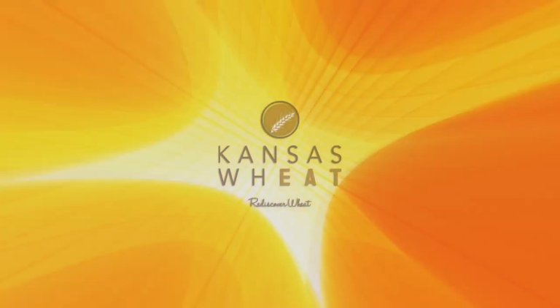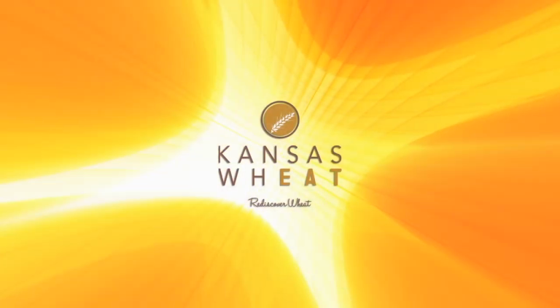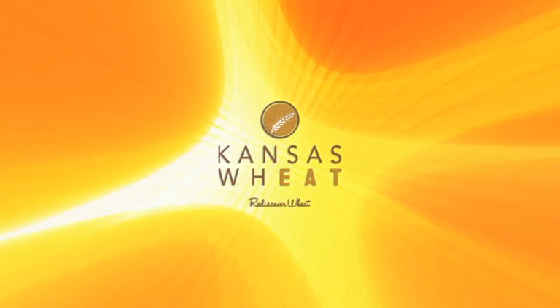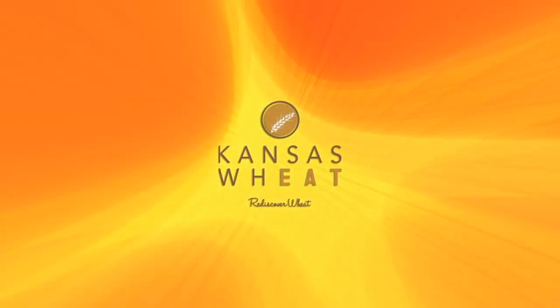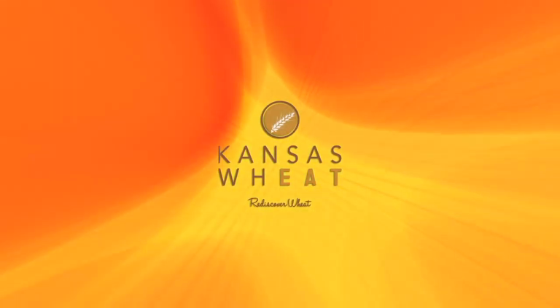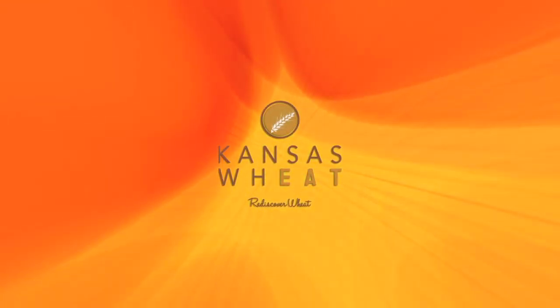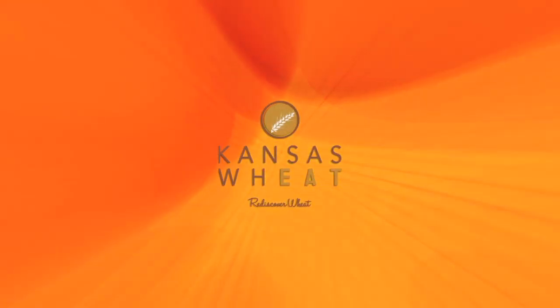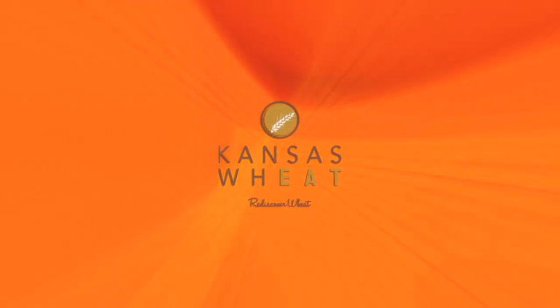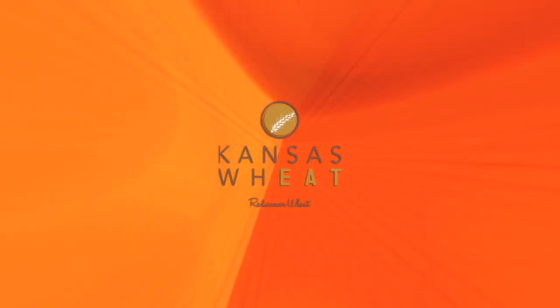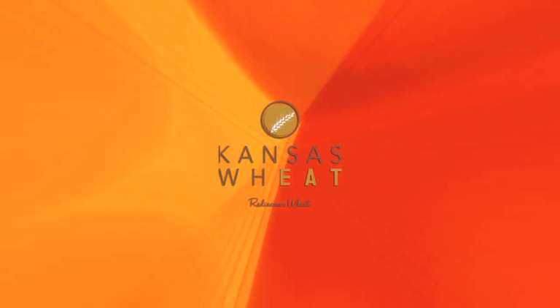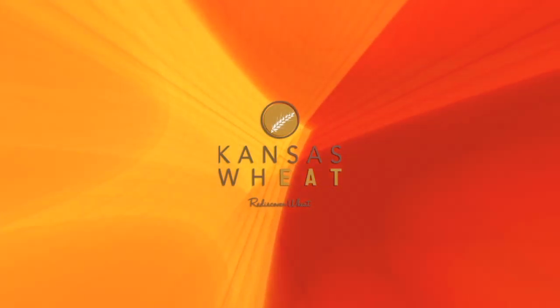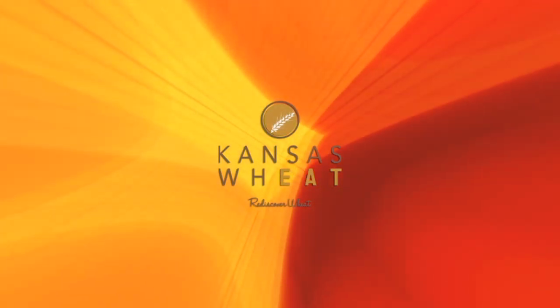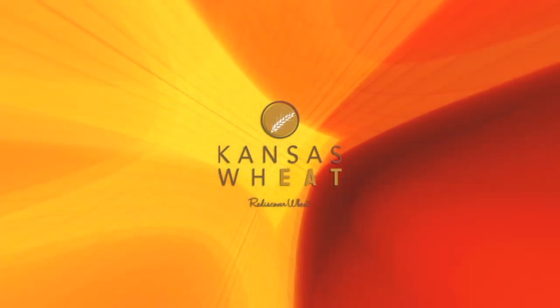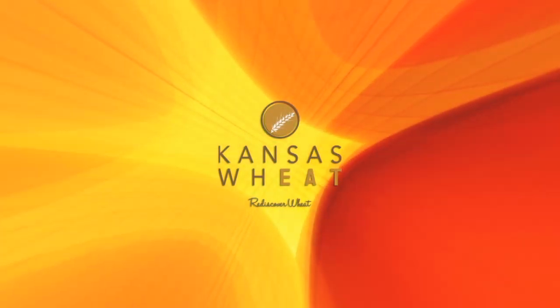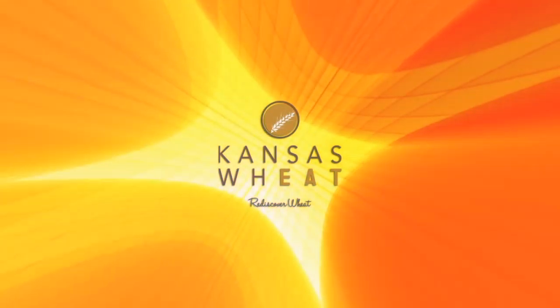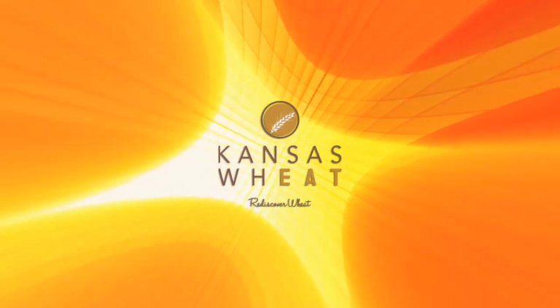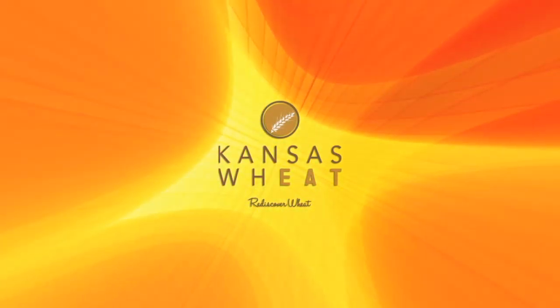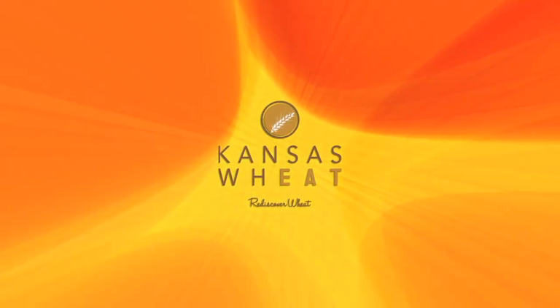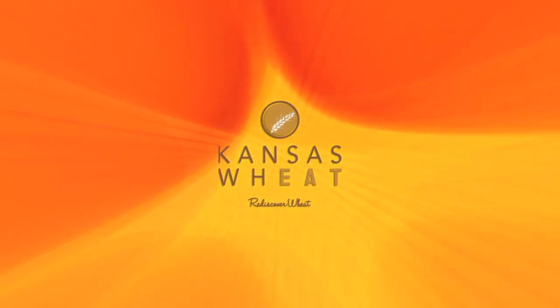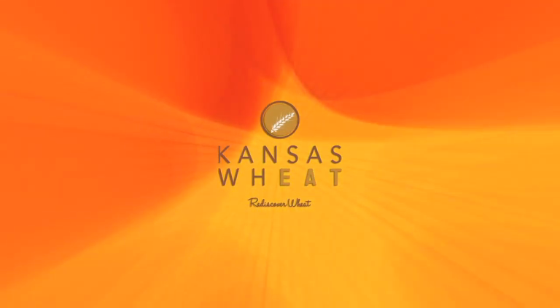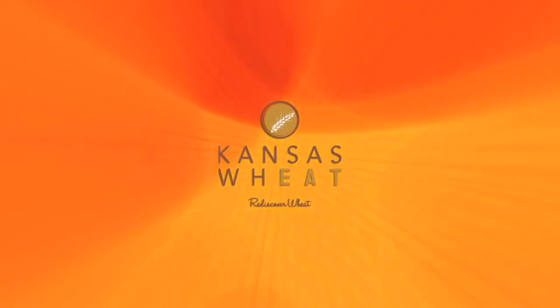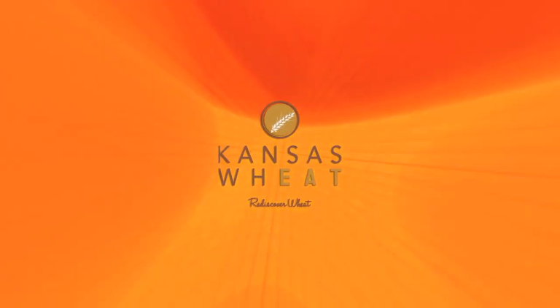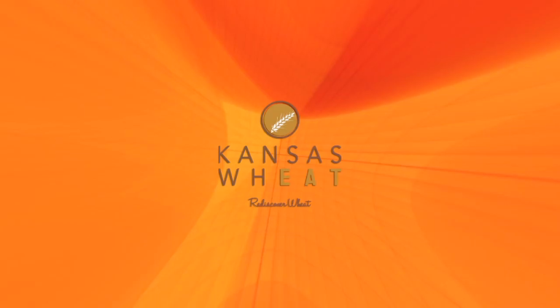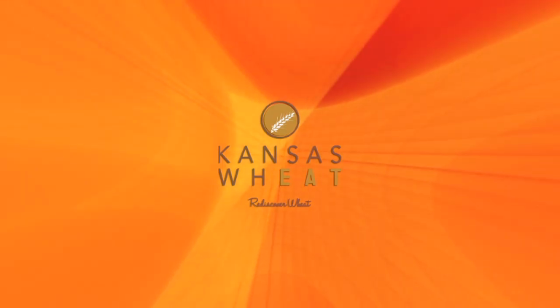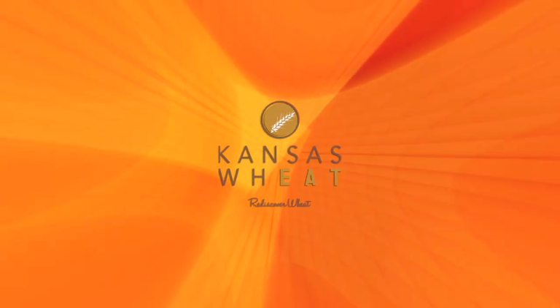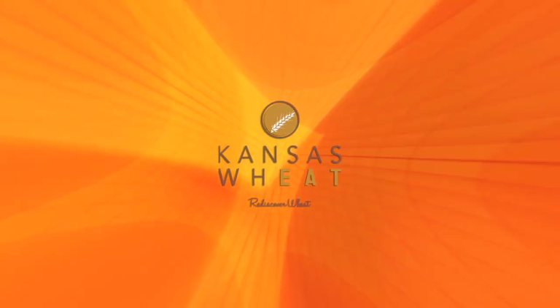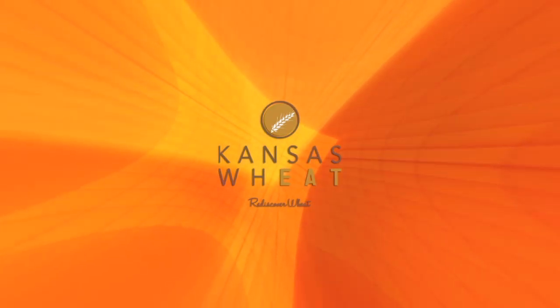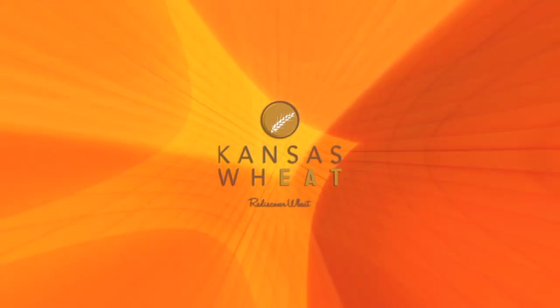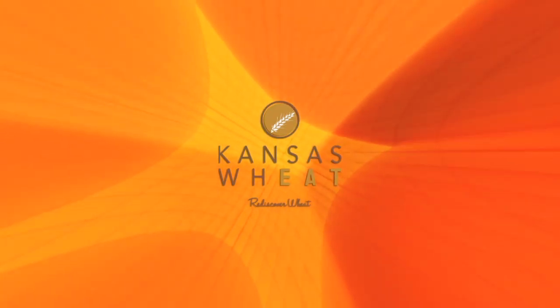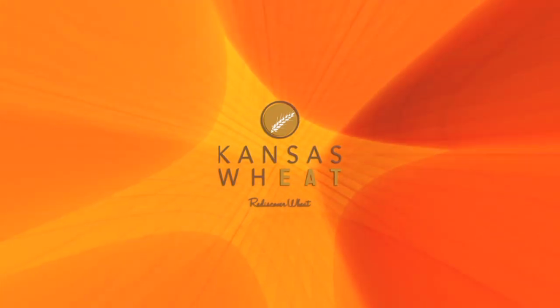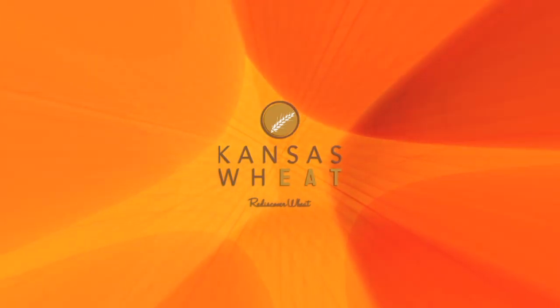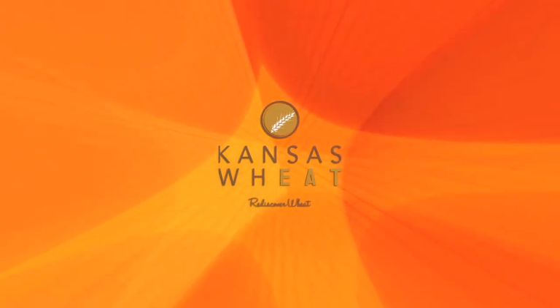This segment brought to you by Kansas Wheat. Learn more at rediscoverwheat.org.